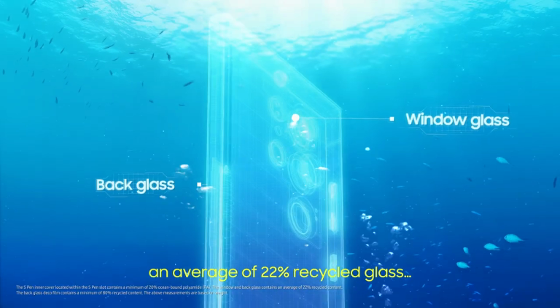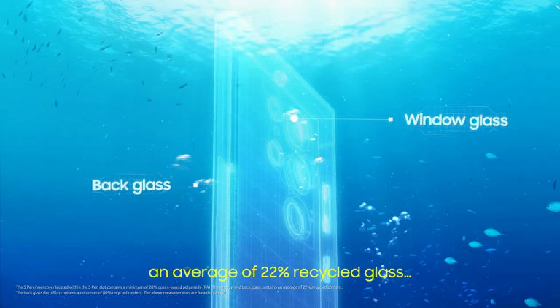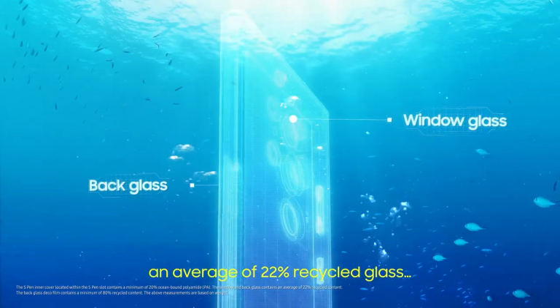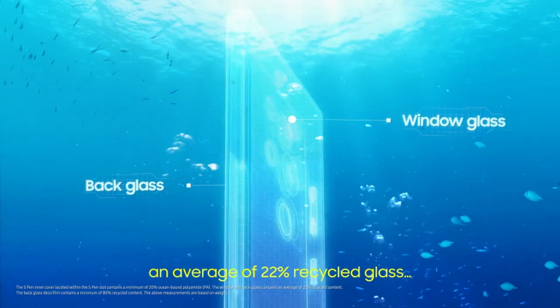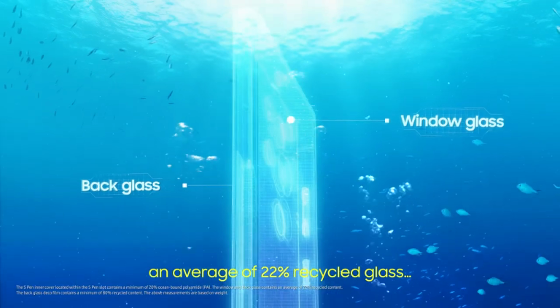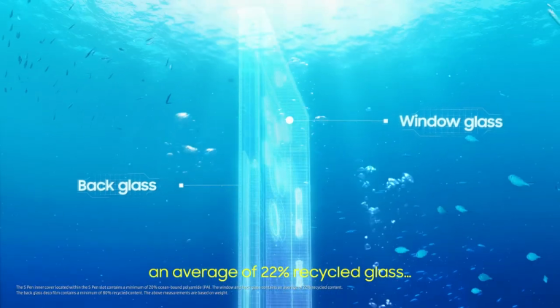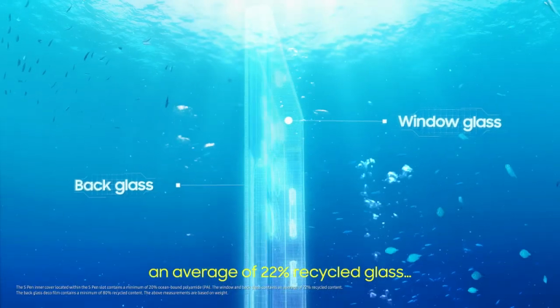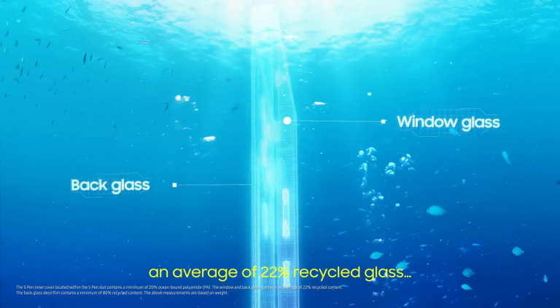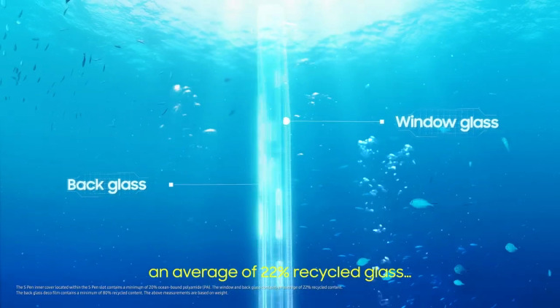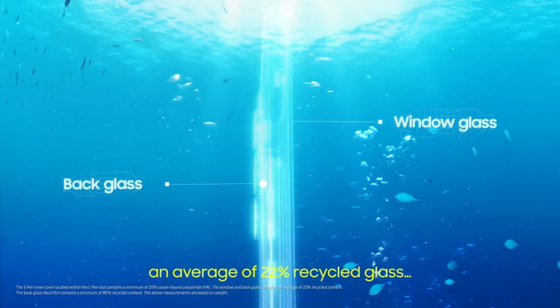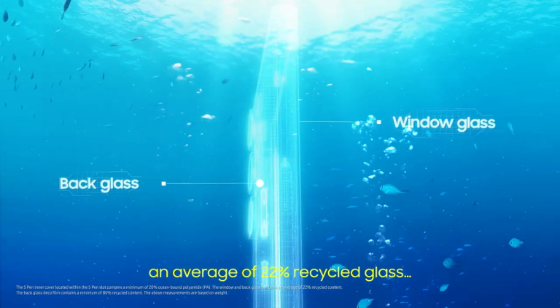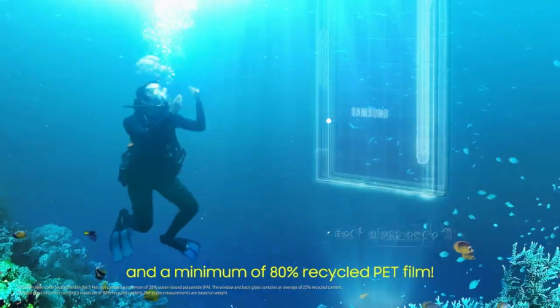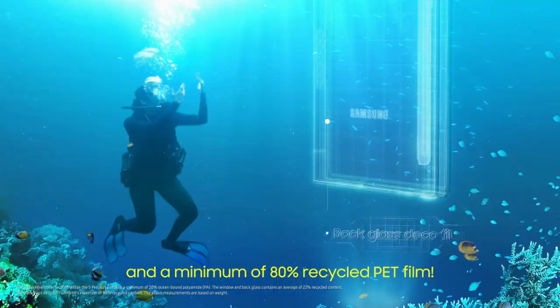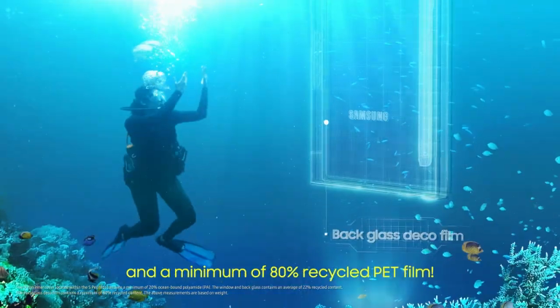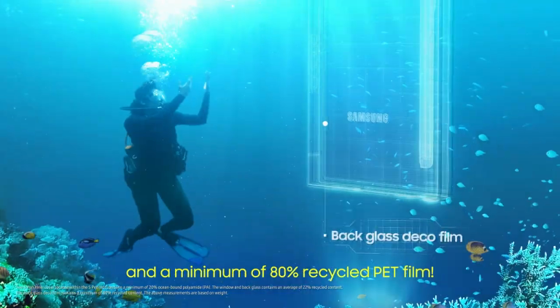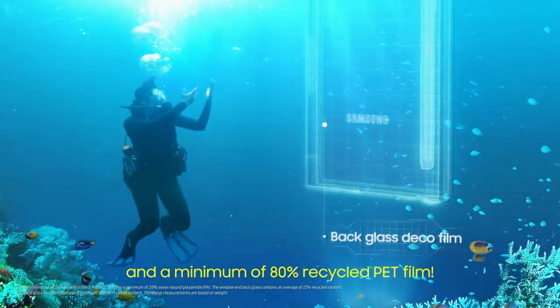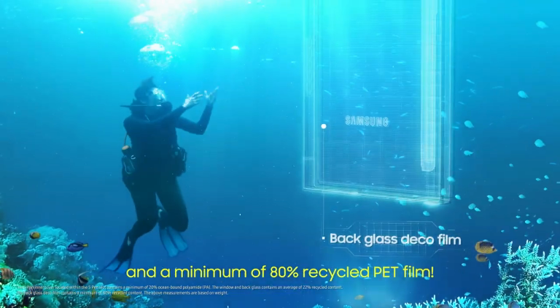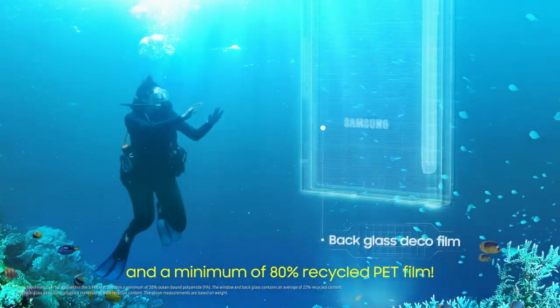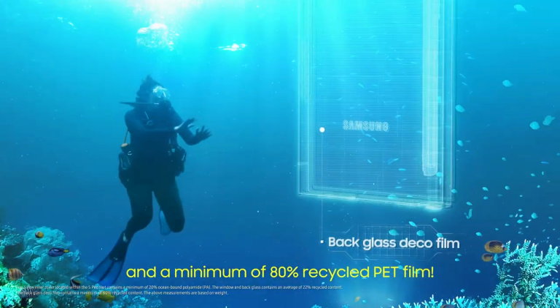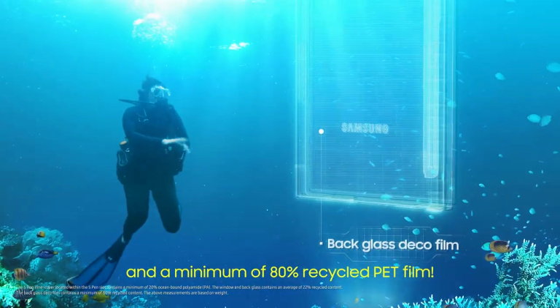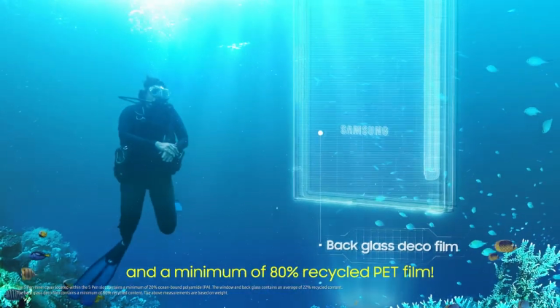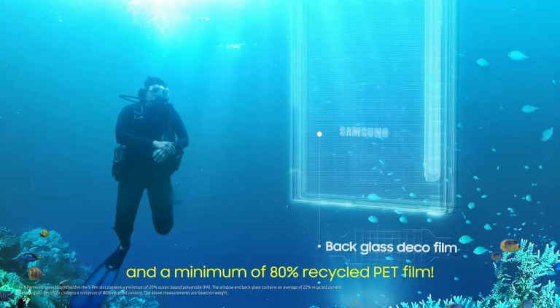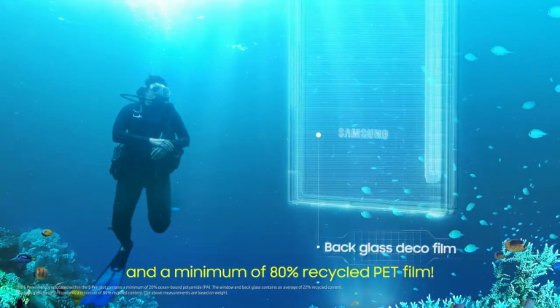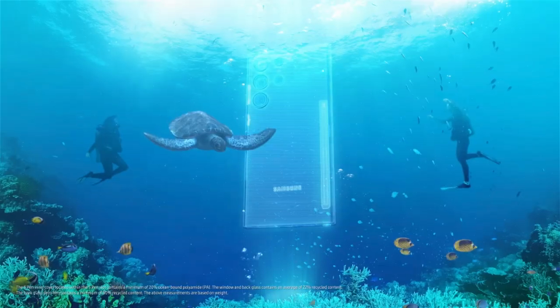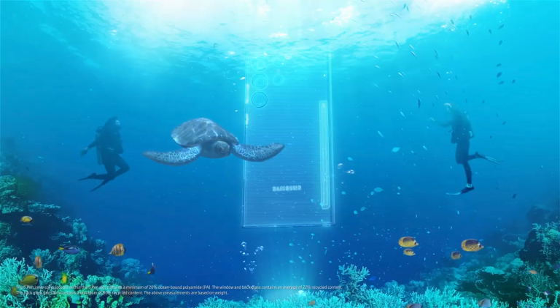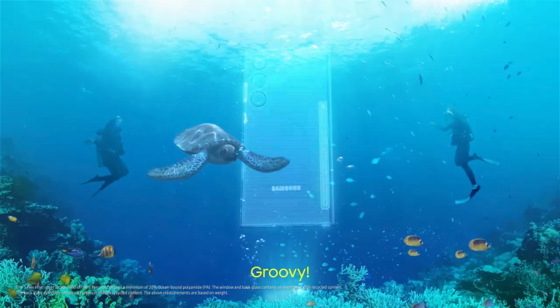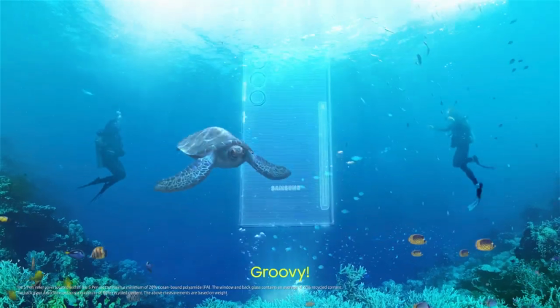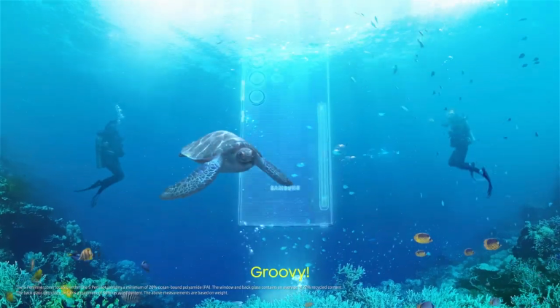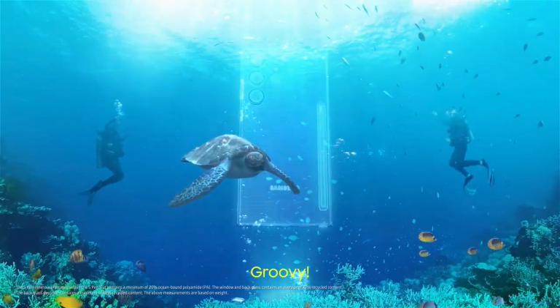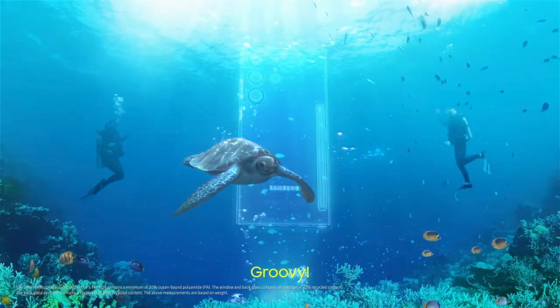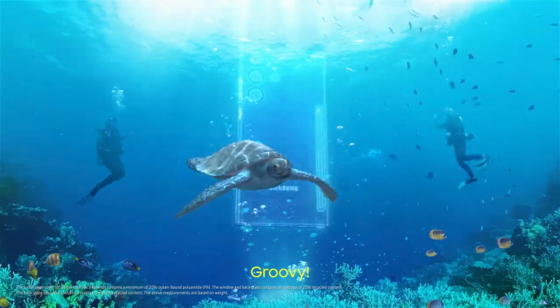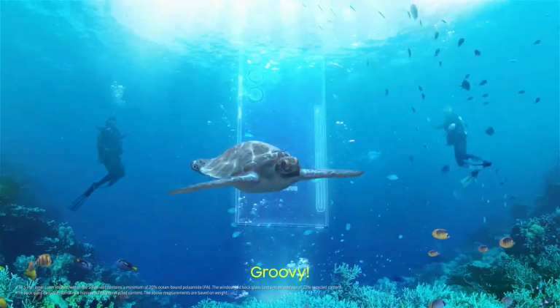22% recycled glass, and 80% PET film. Groovy.